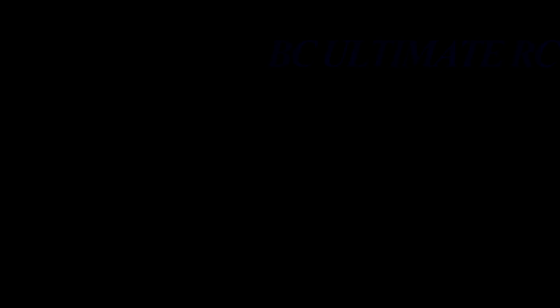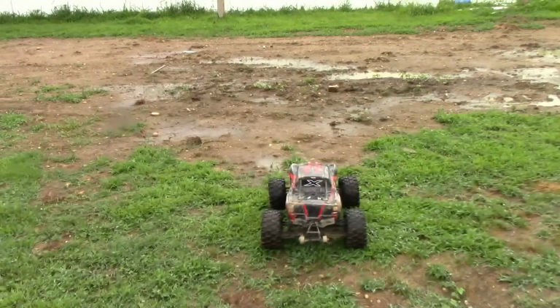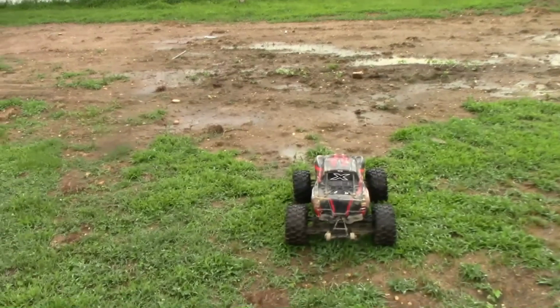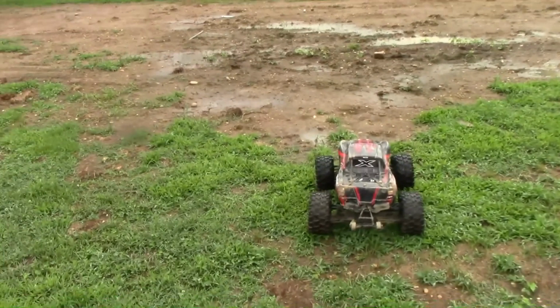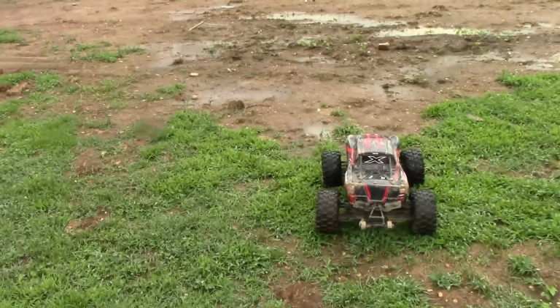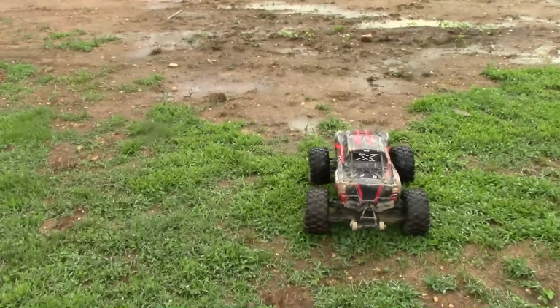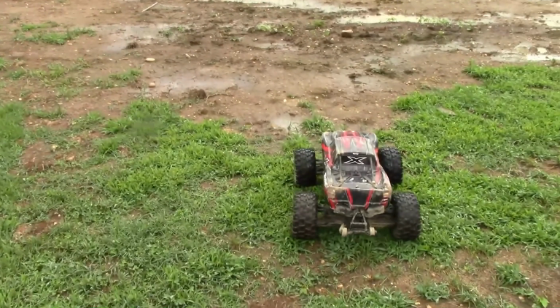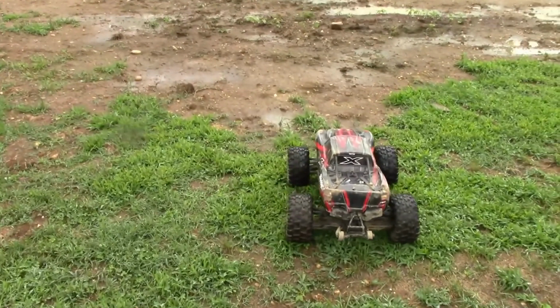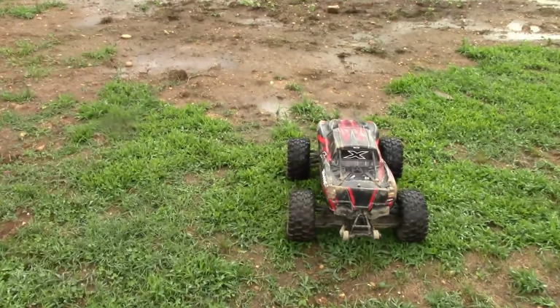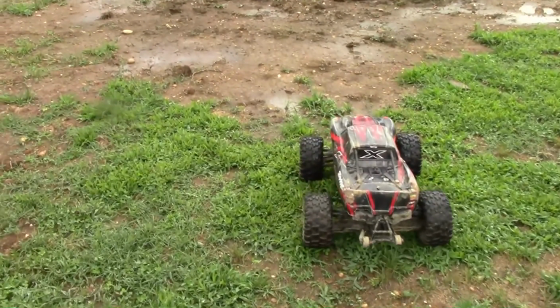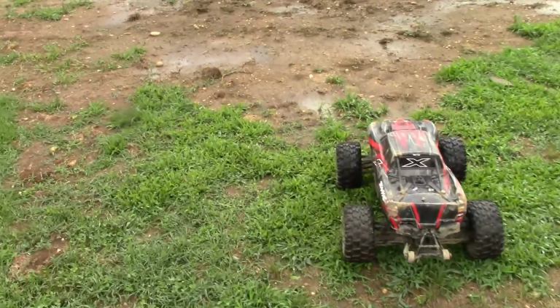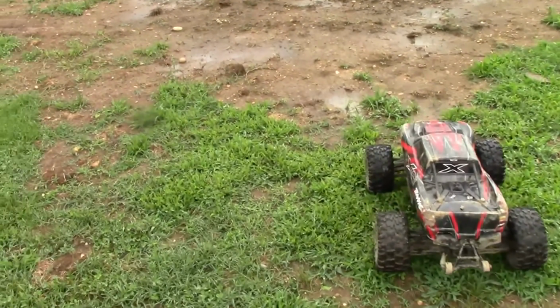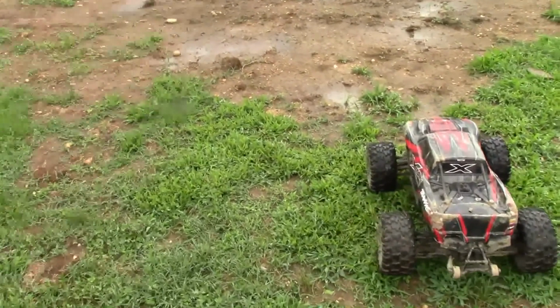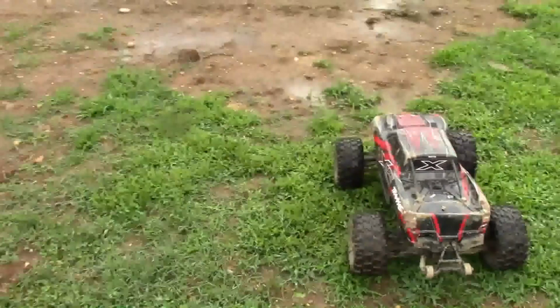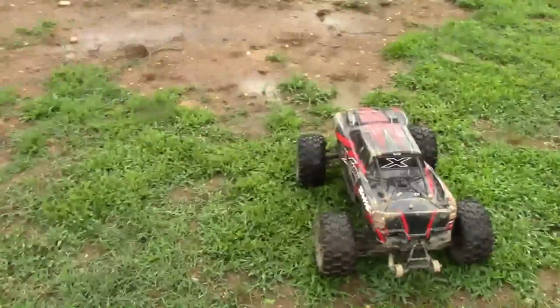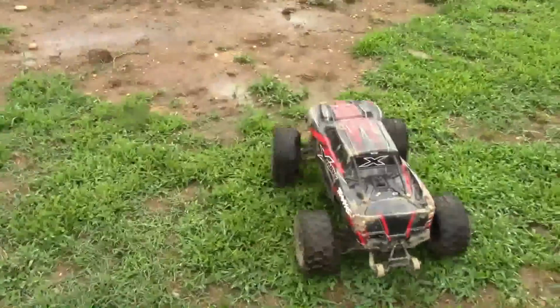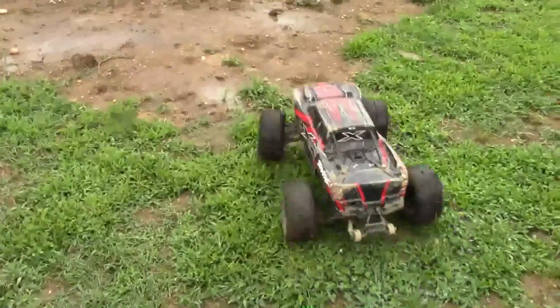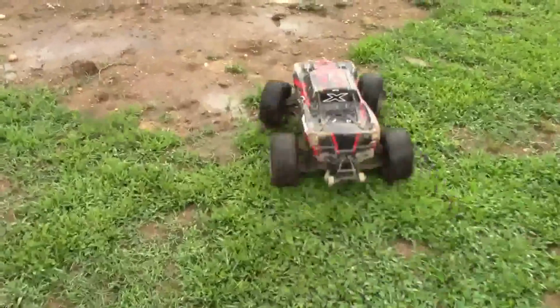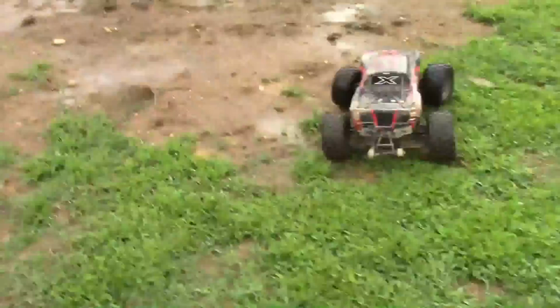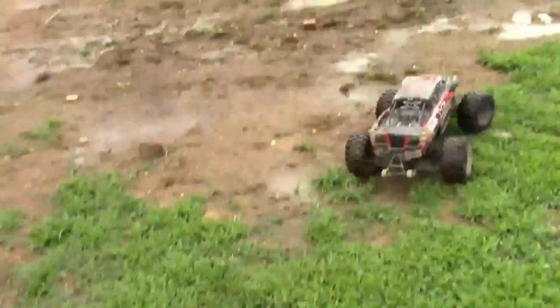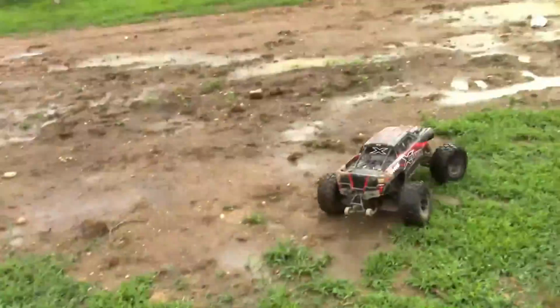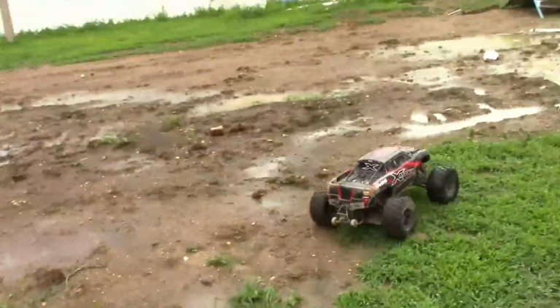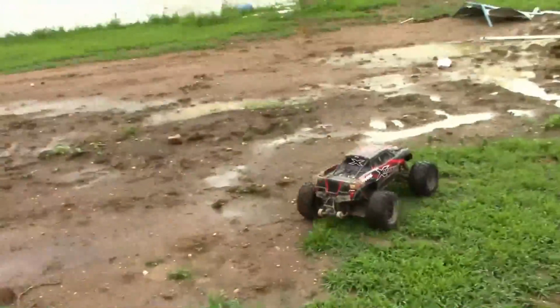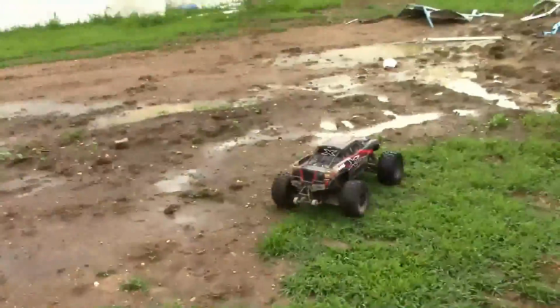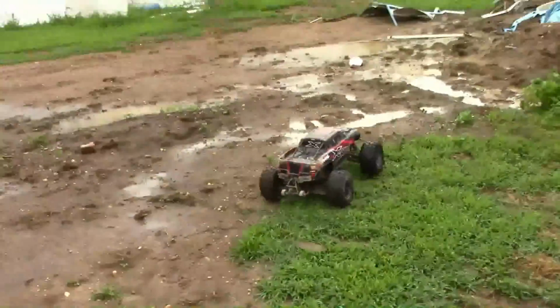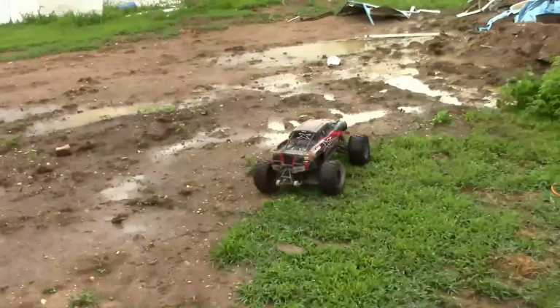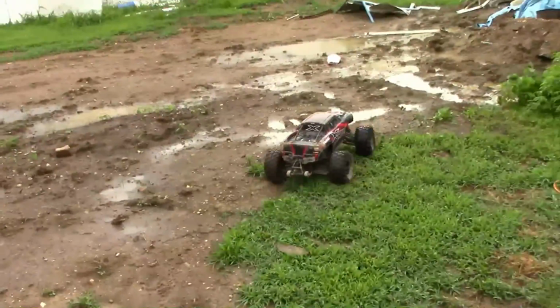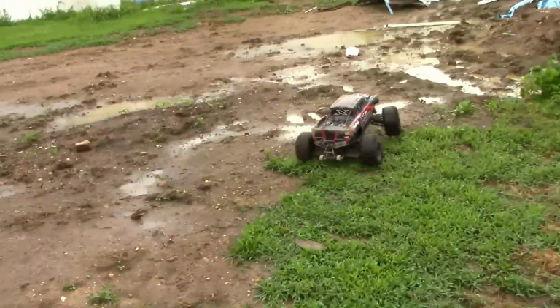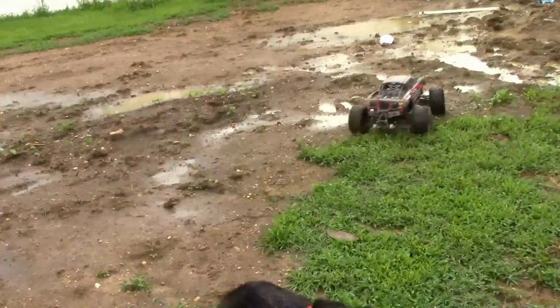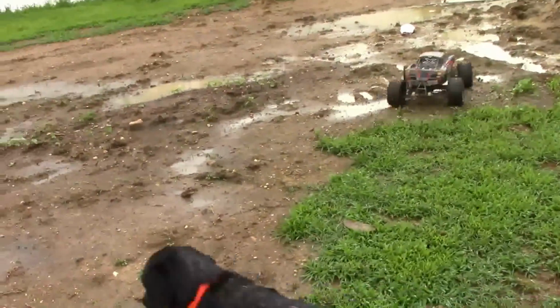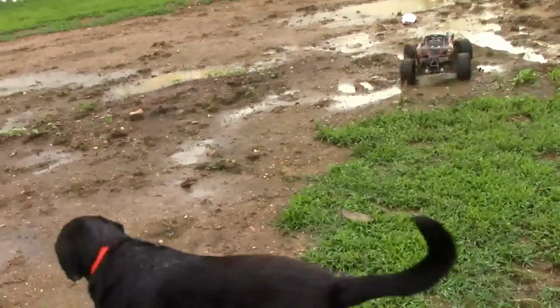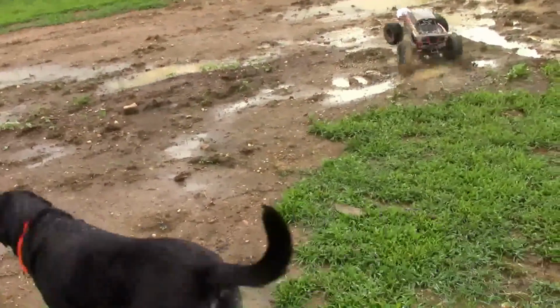Hey everybody, Bill from BNC Ultimate RC. I'm going to hit the mud a little.